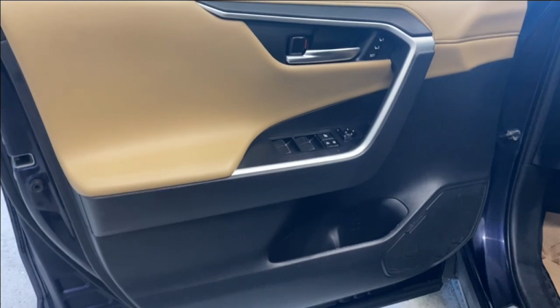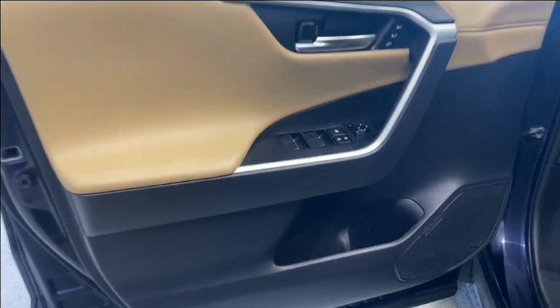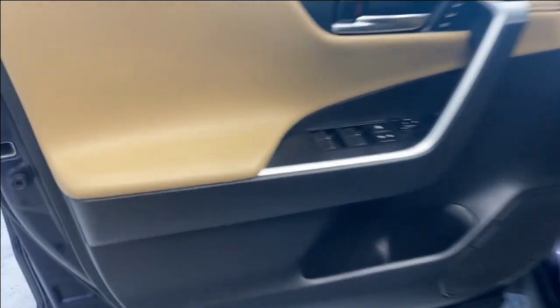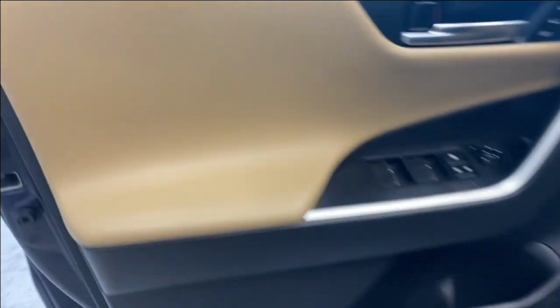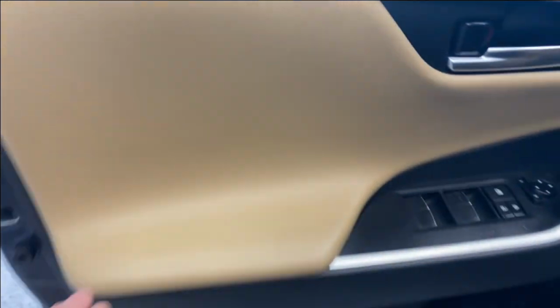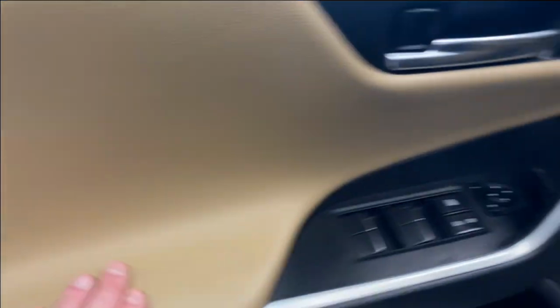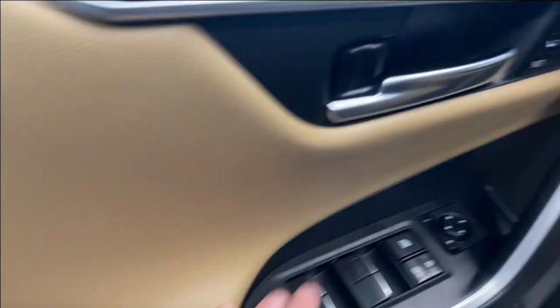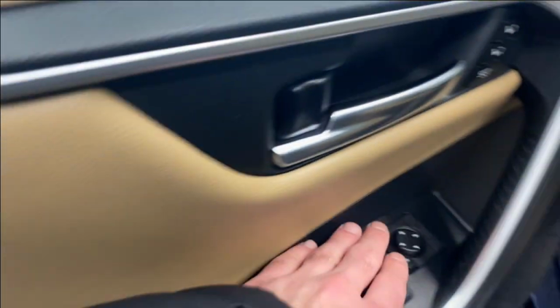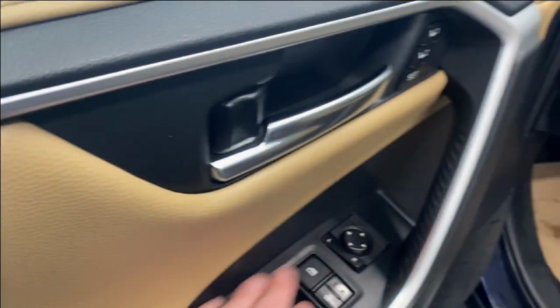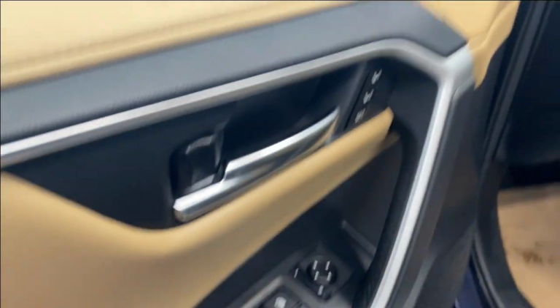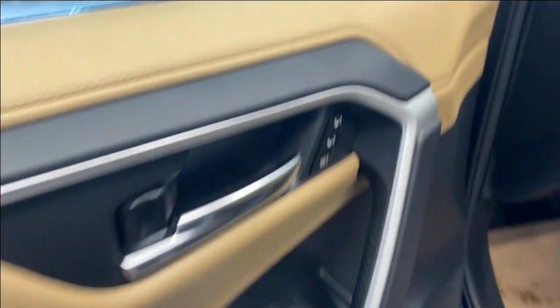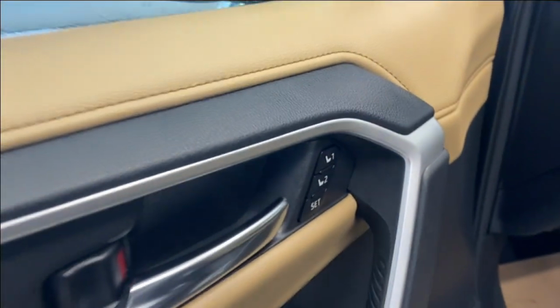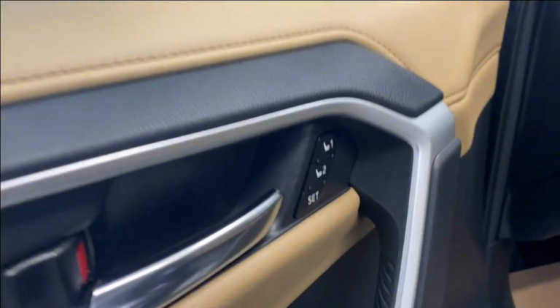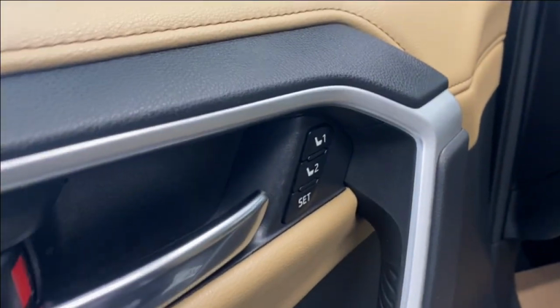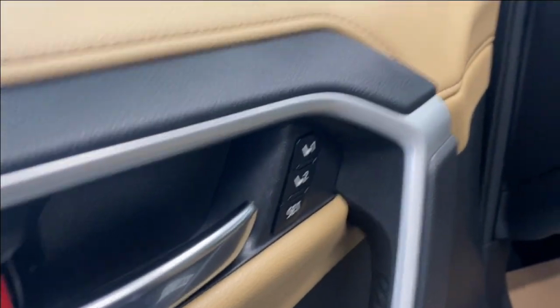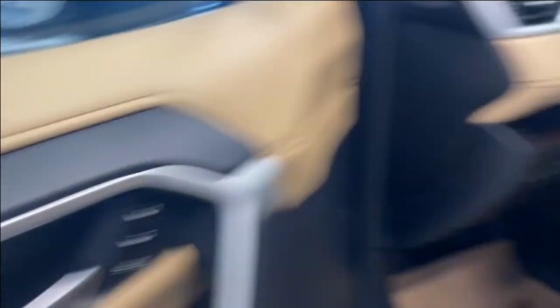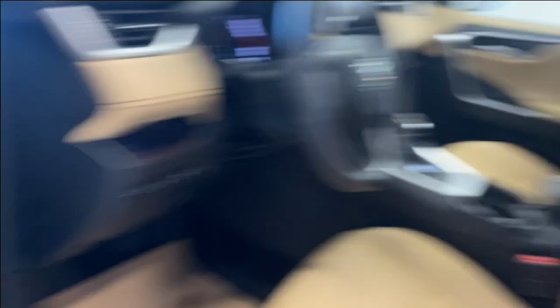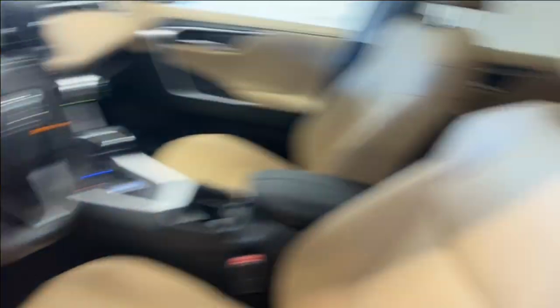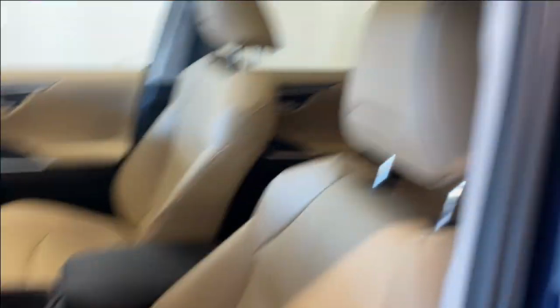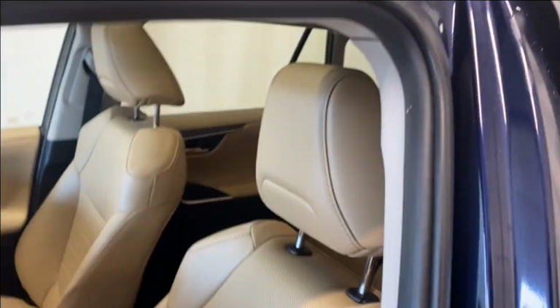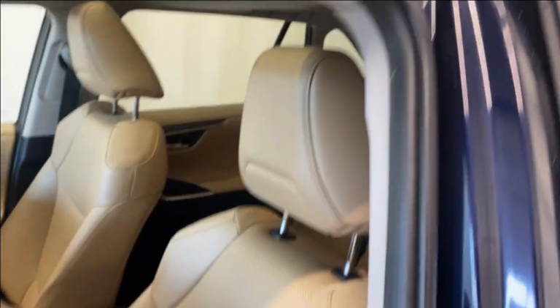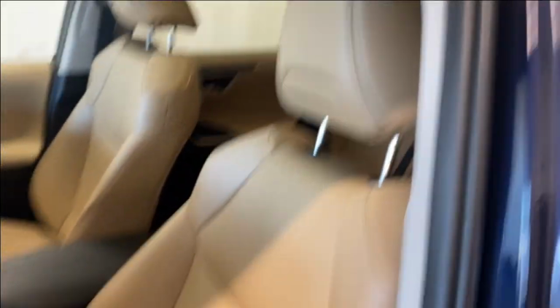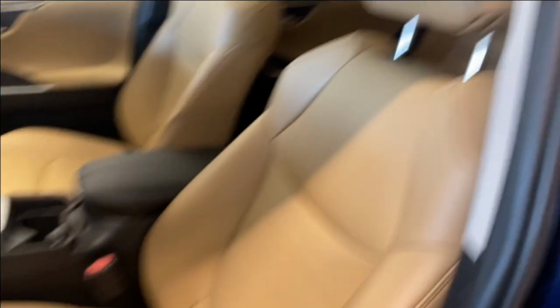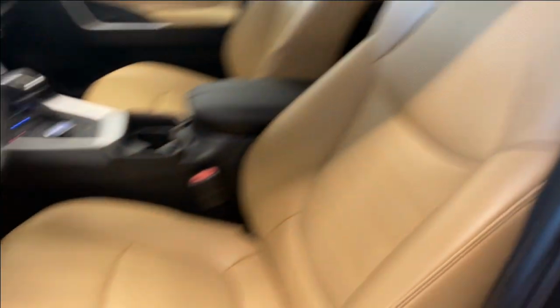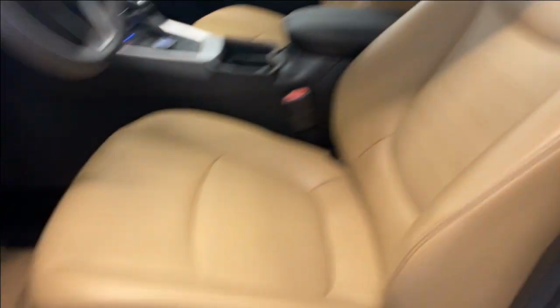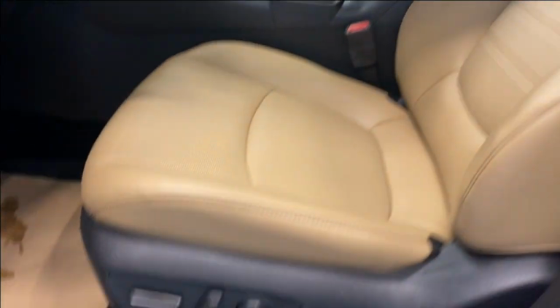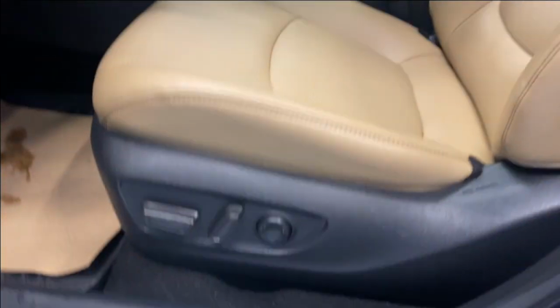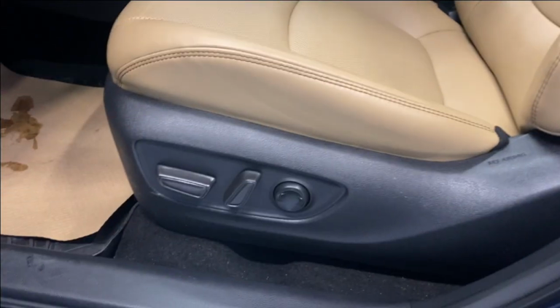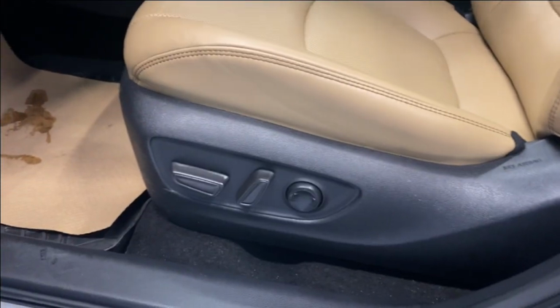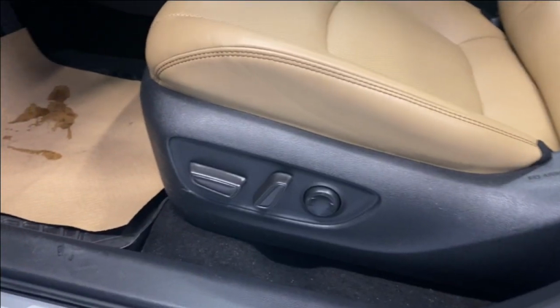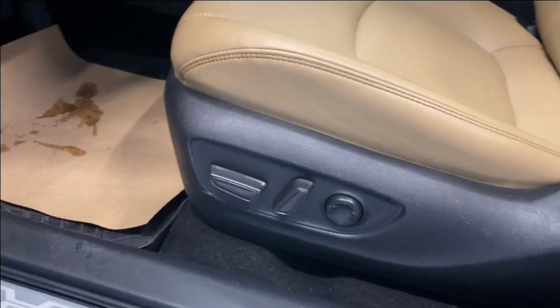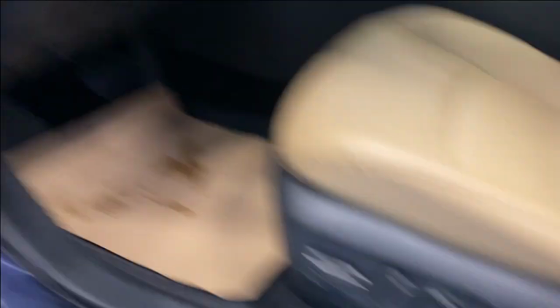Coming inside, we do have a nice armrest here with the power locks and power mirrors, memory seat functions, premium brown leather upholstery, and the power driver and lumbar support.